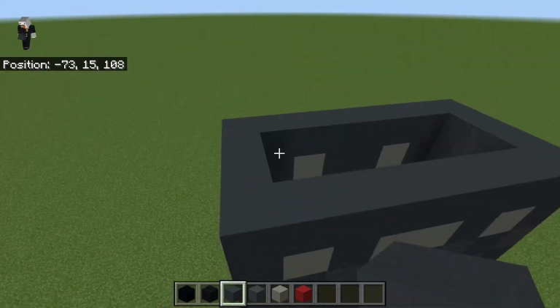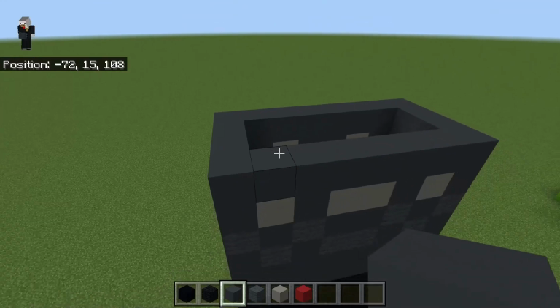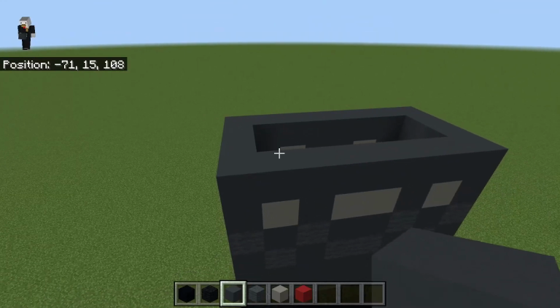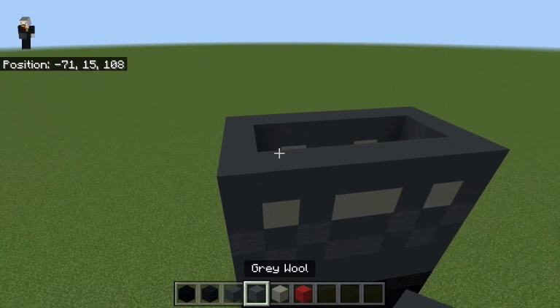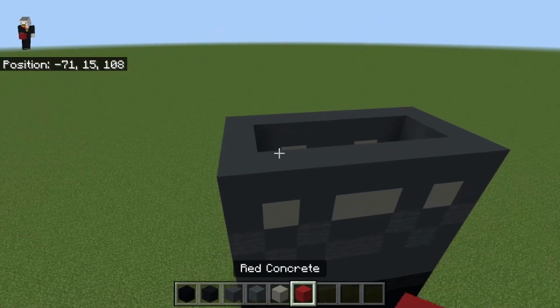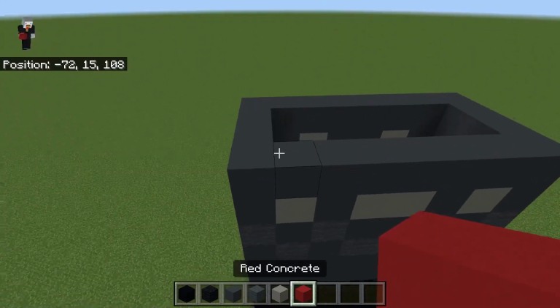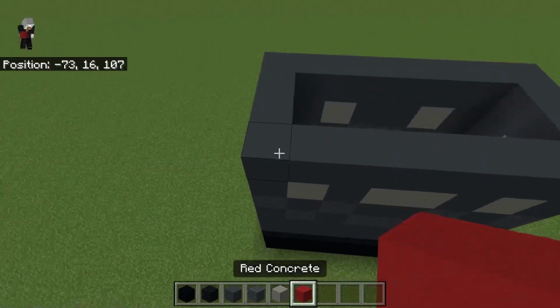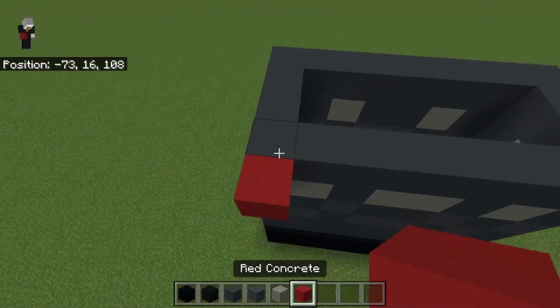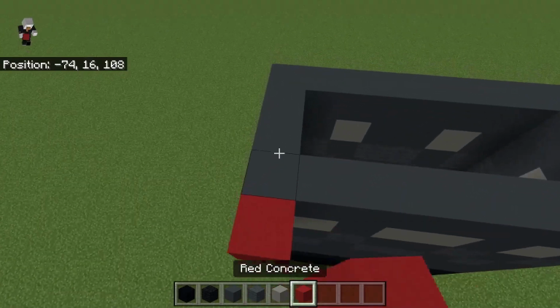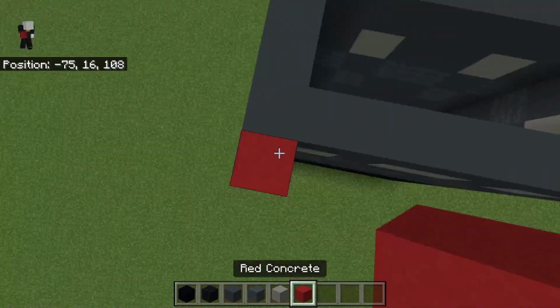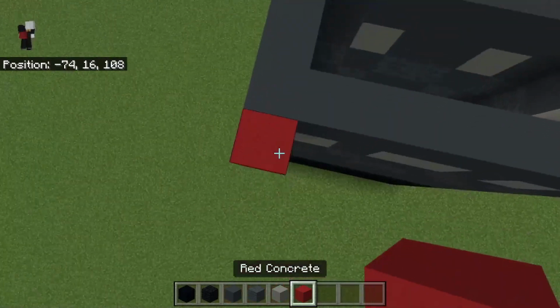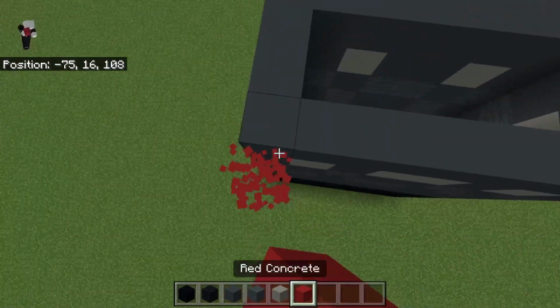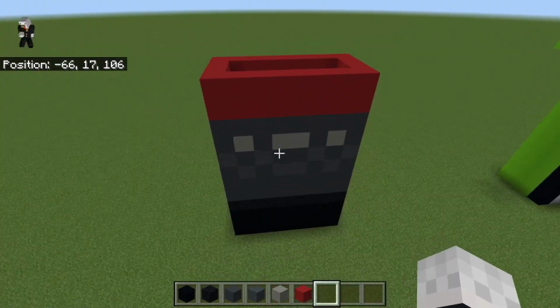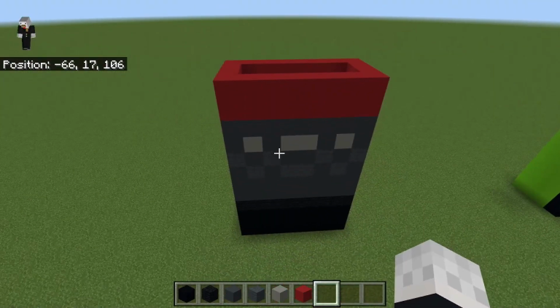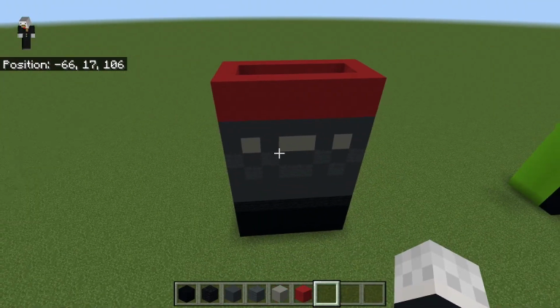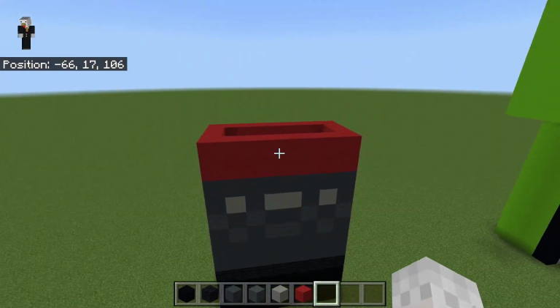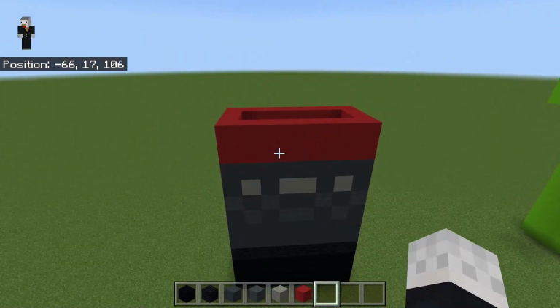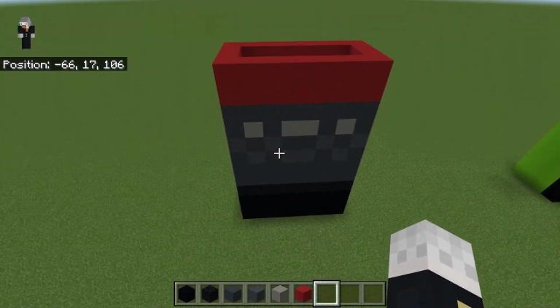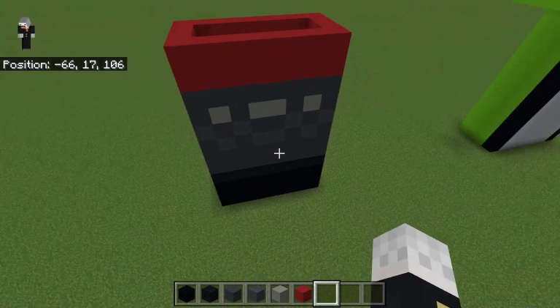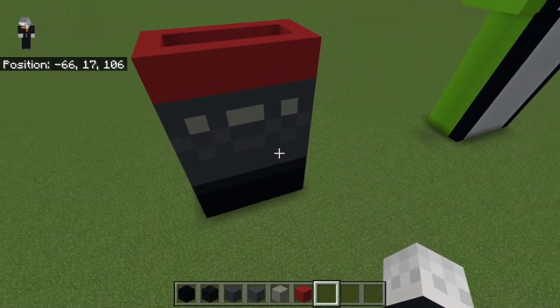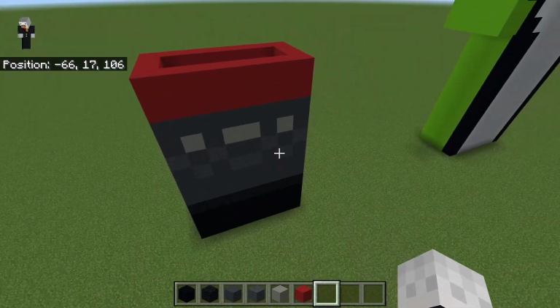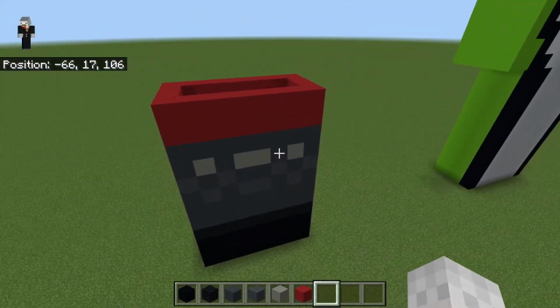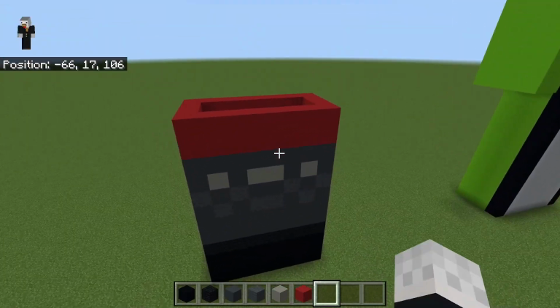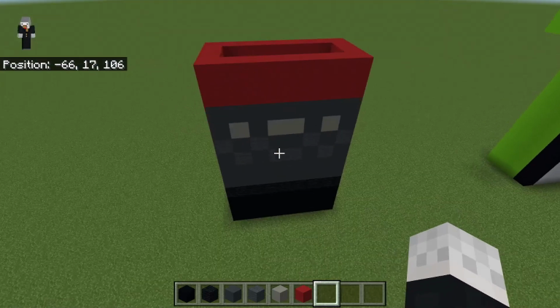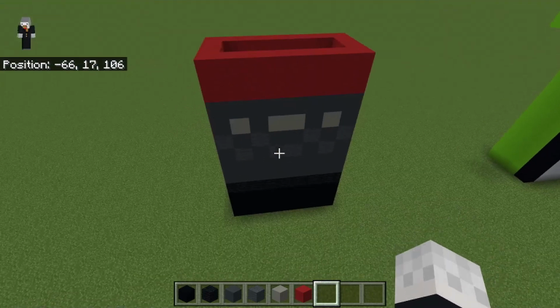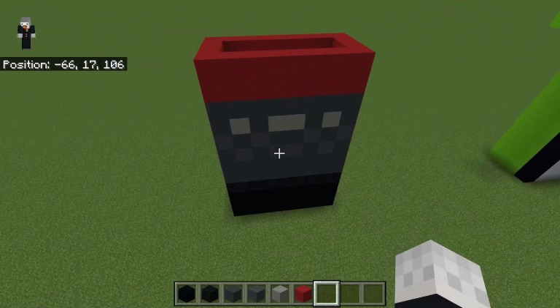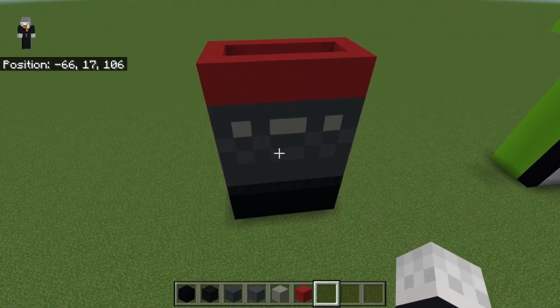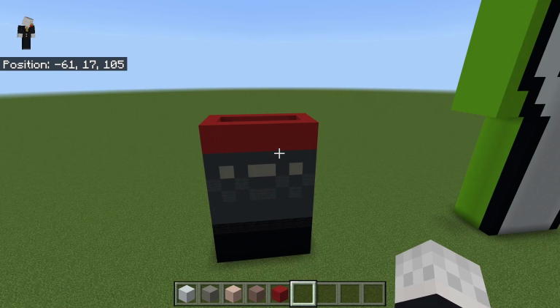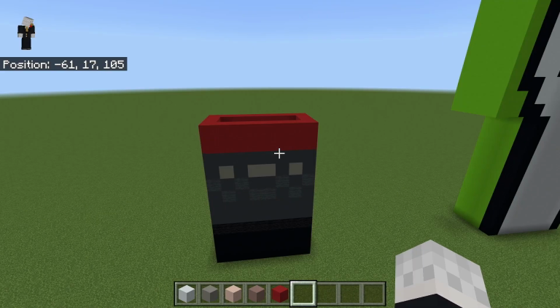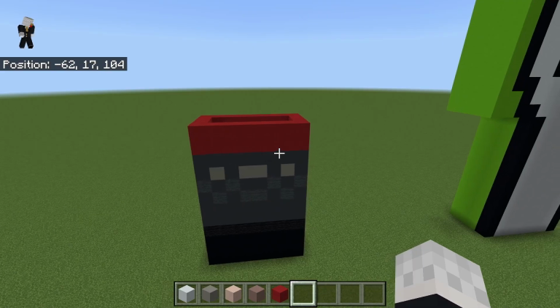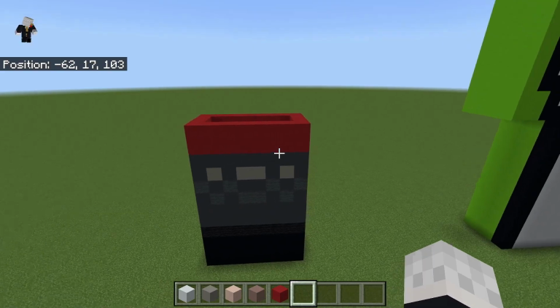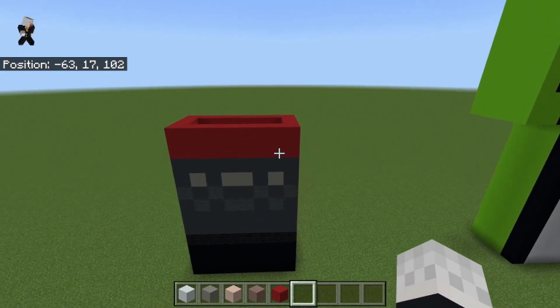Then do another layer of gray concrete on top of that, then two layers of red concrete. All together that should be 12 blocks high.